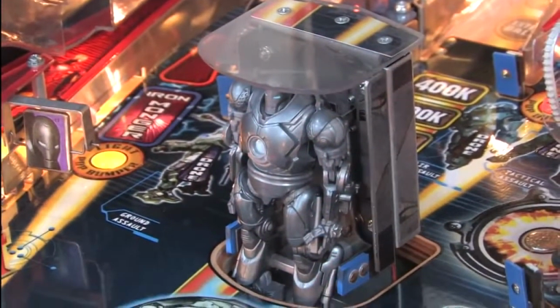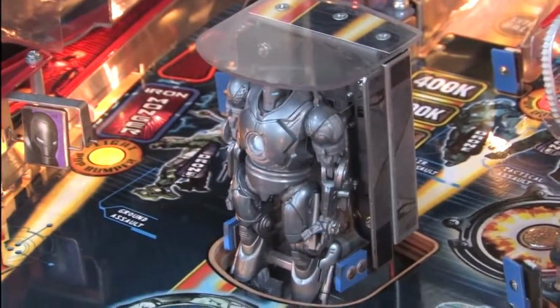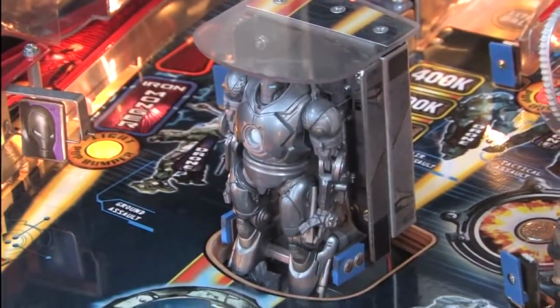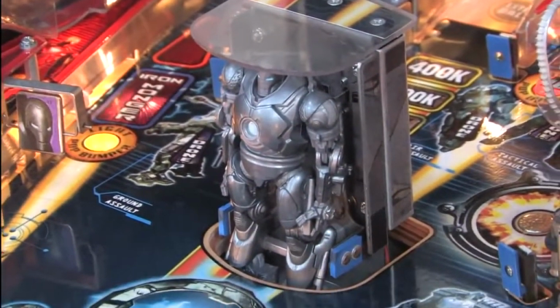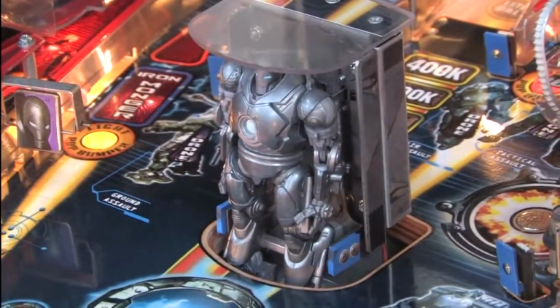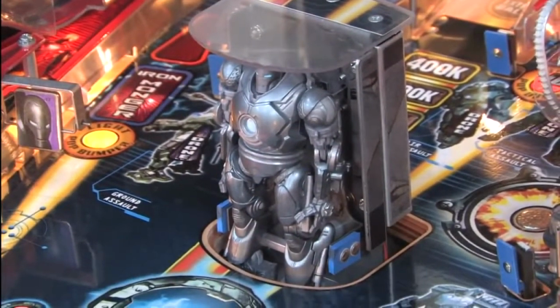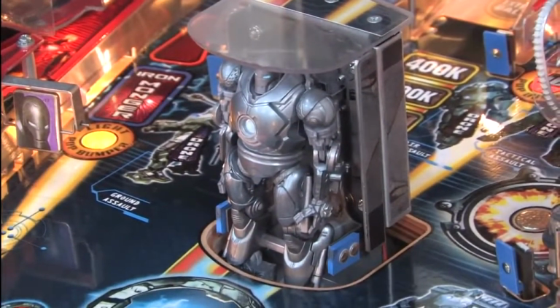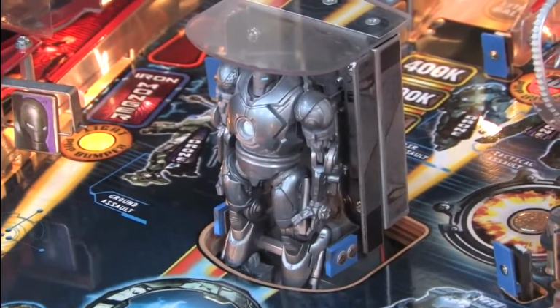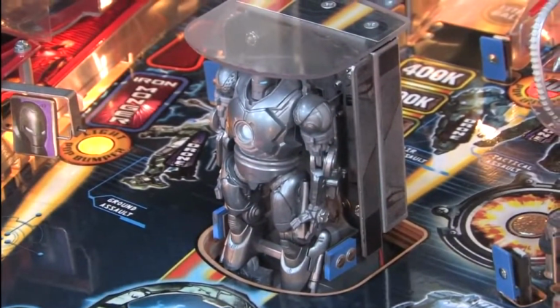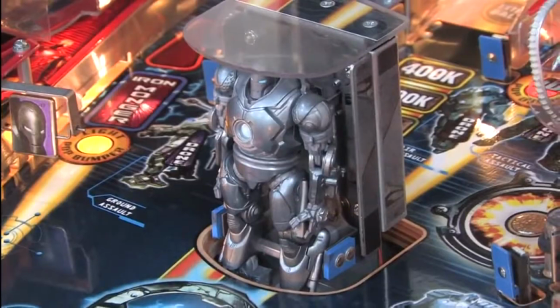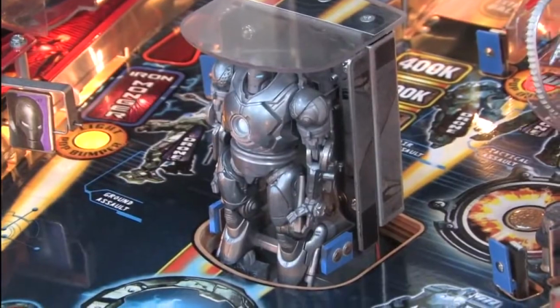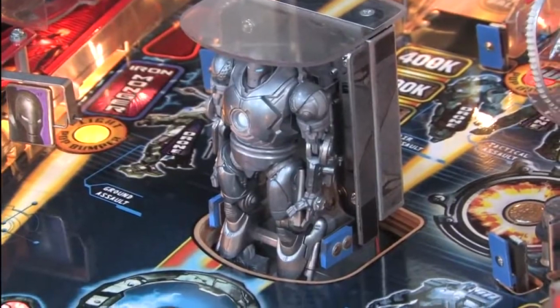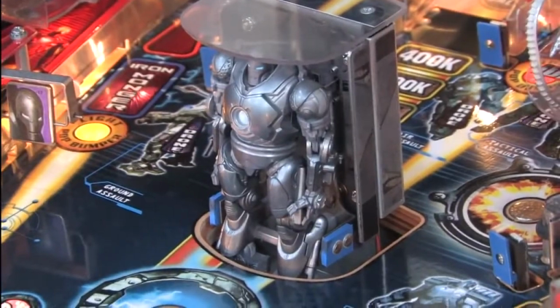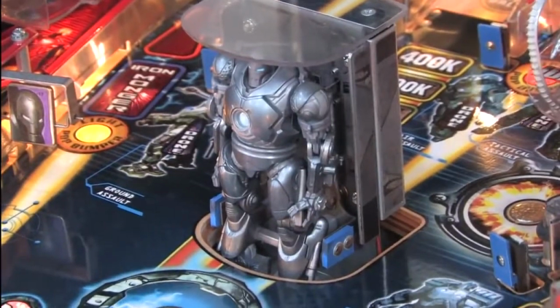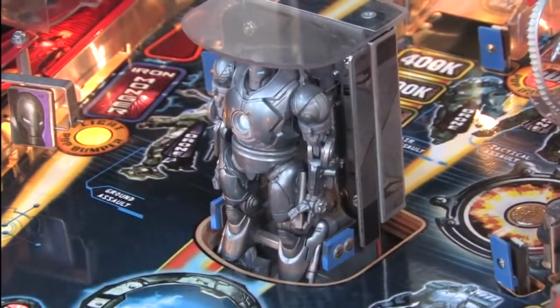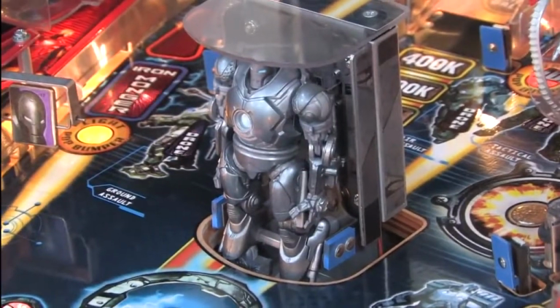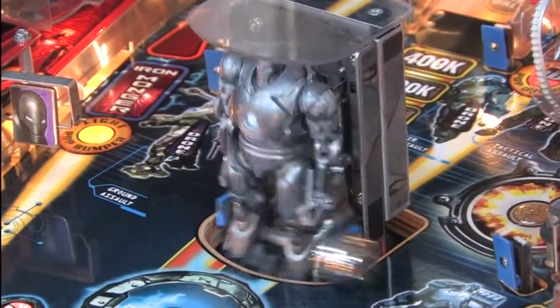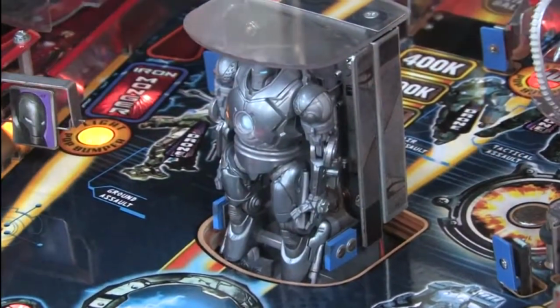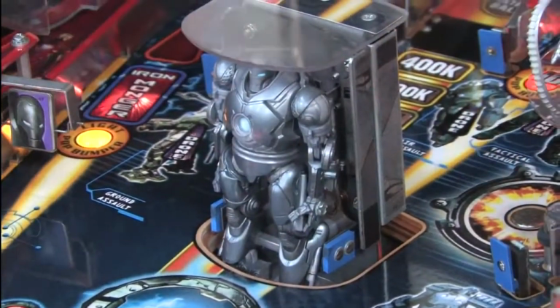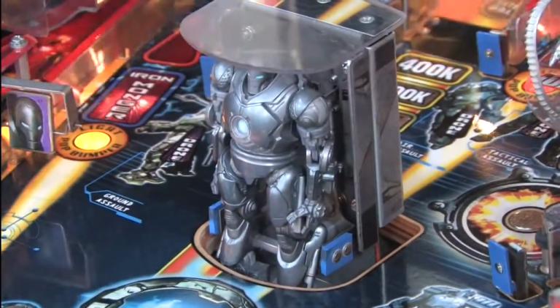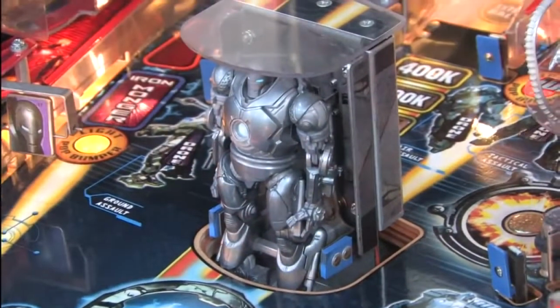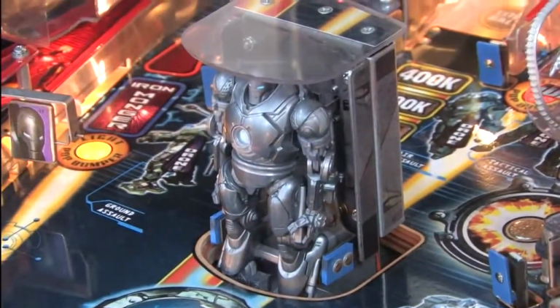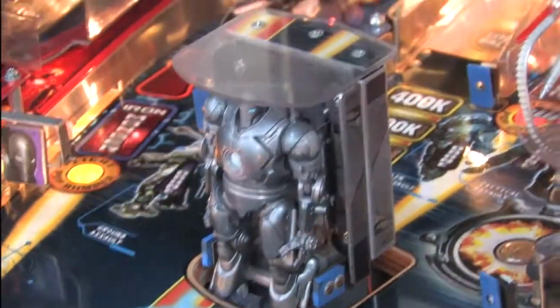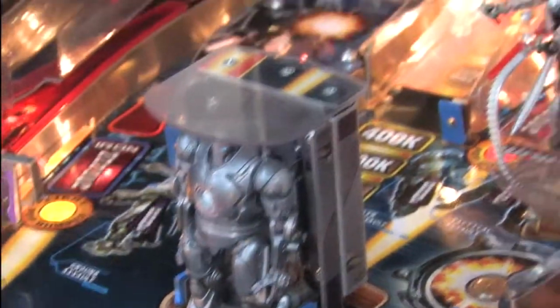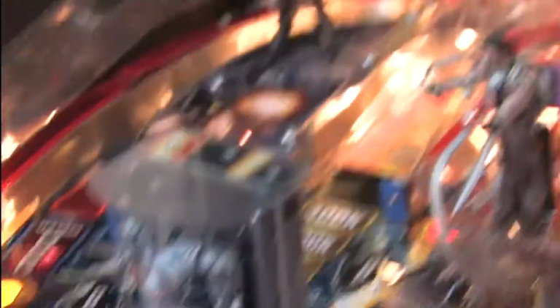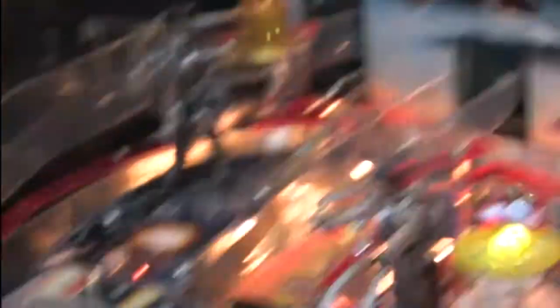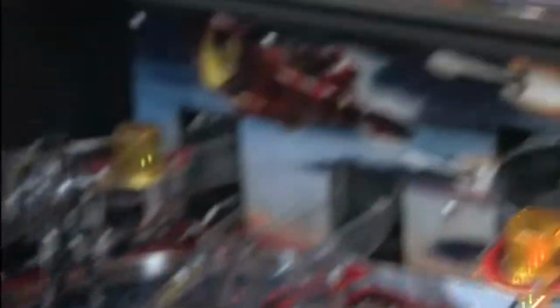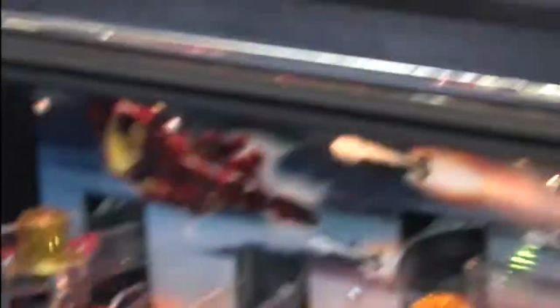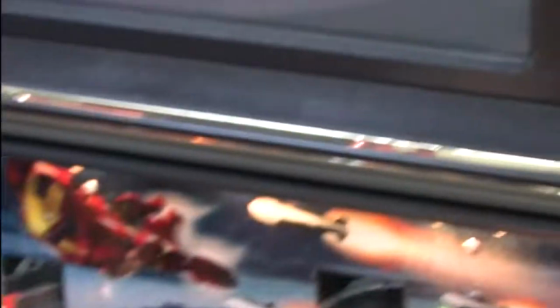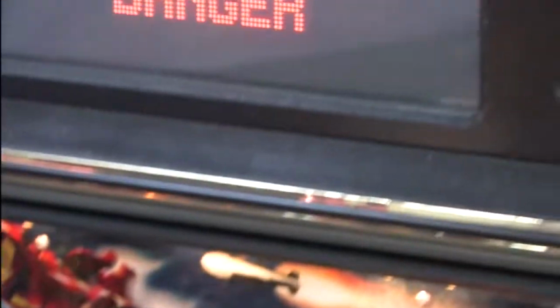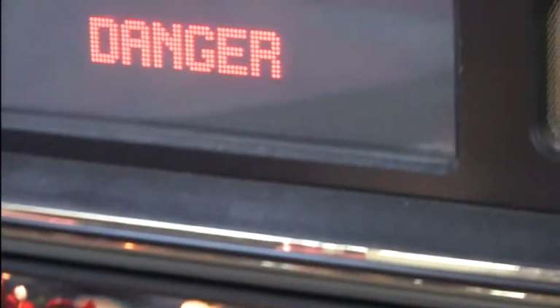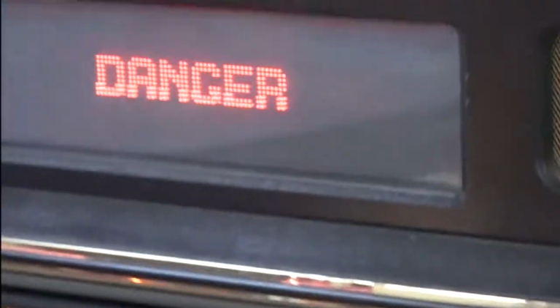Just in case you encounter one in a dark alley, bring some pinballs — you know where to throw them.